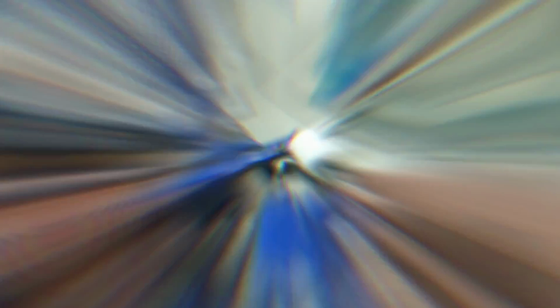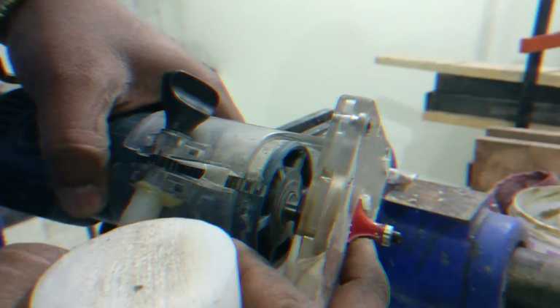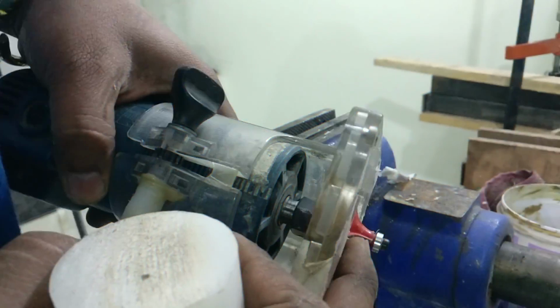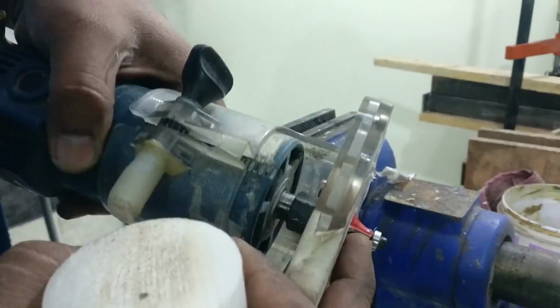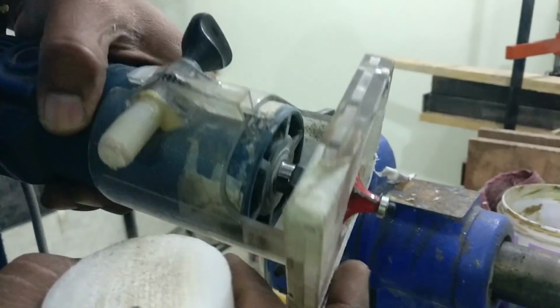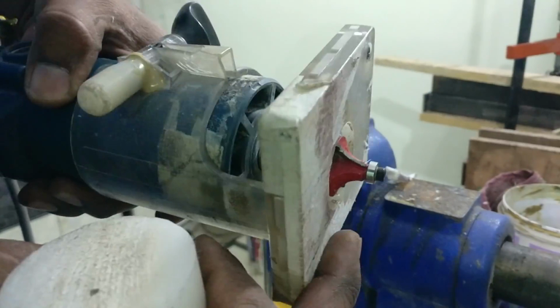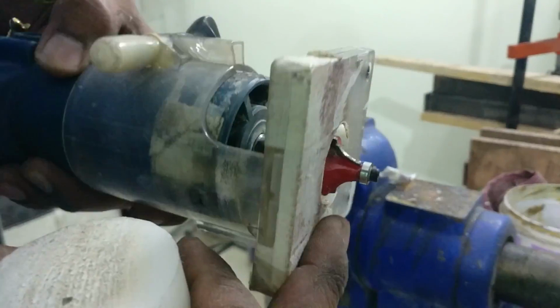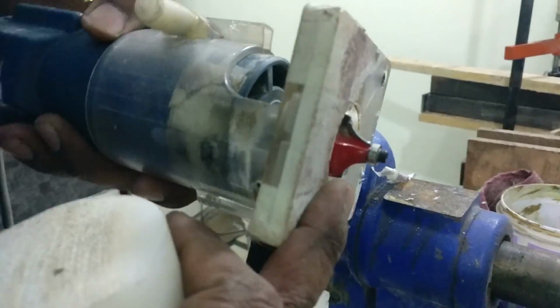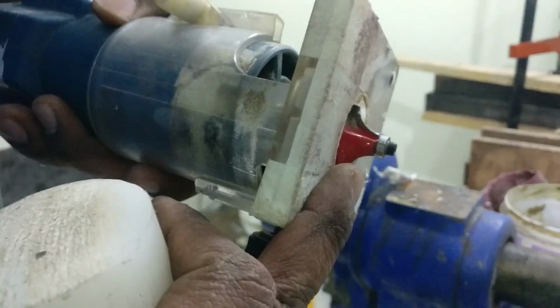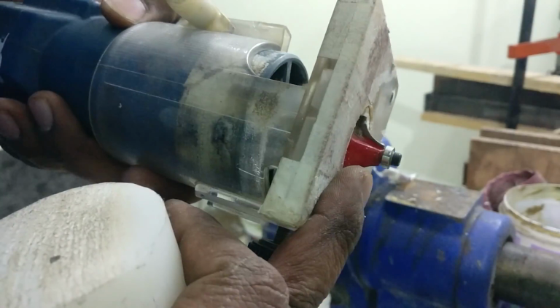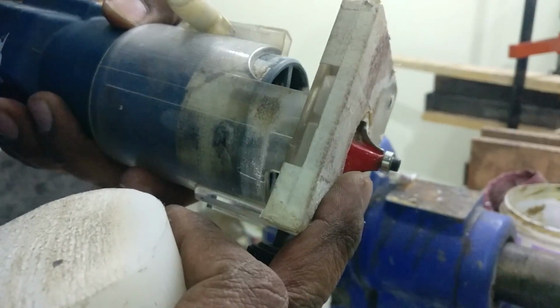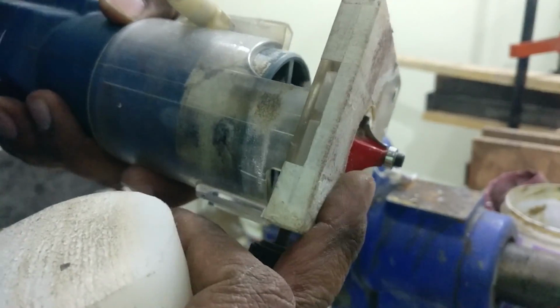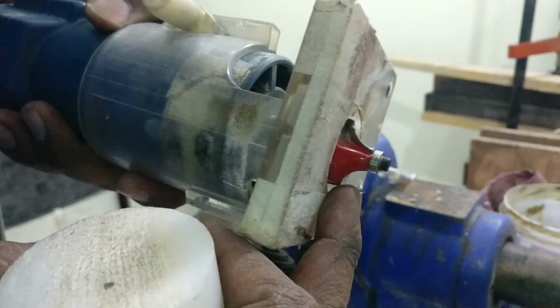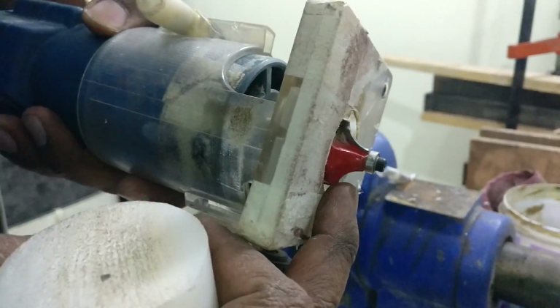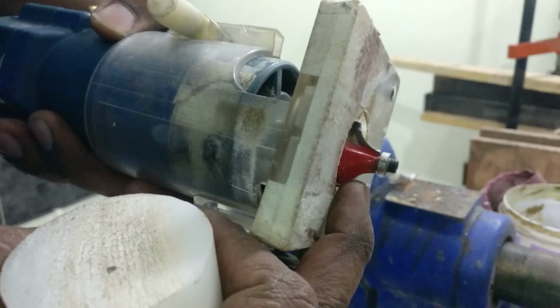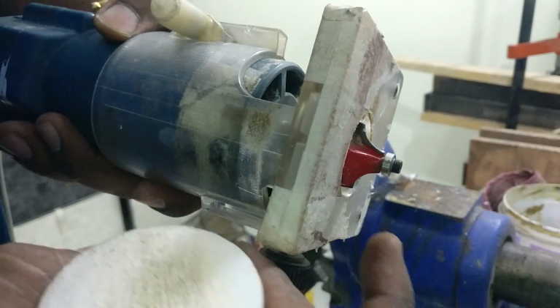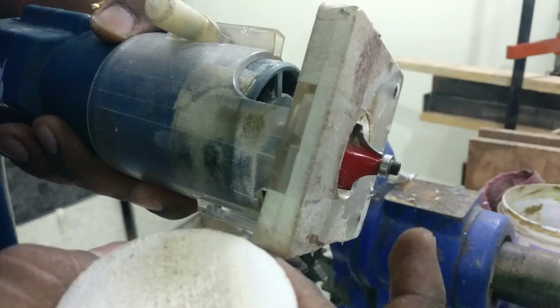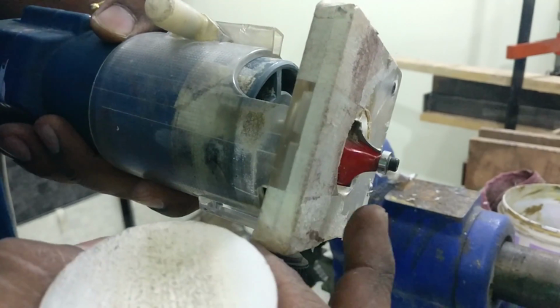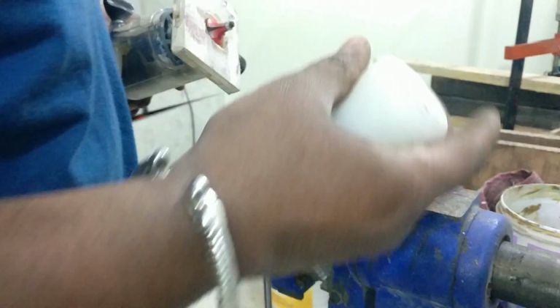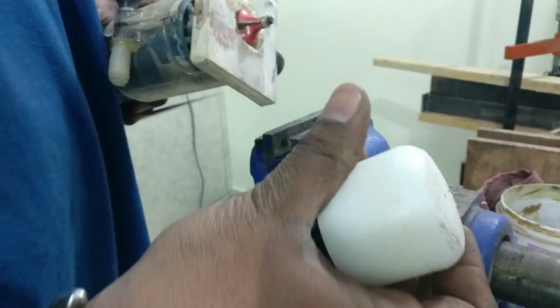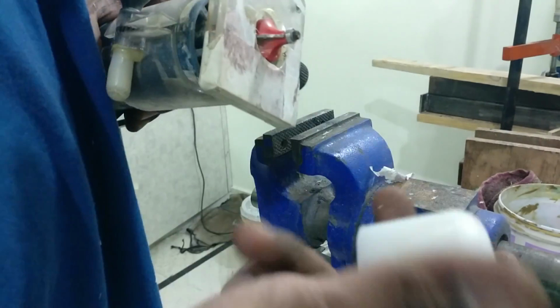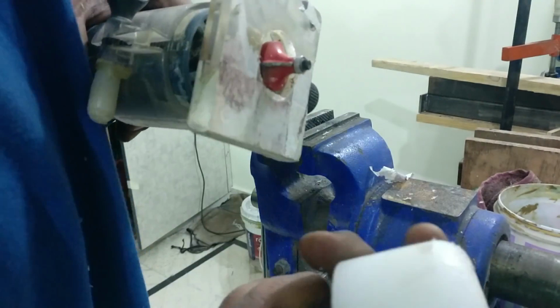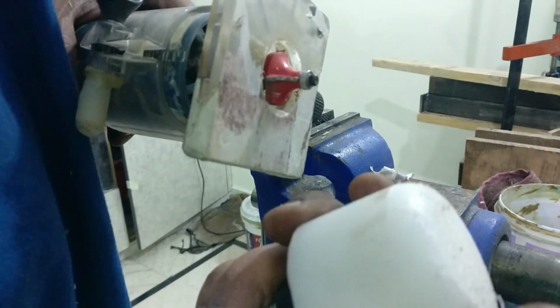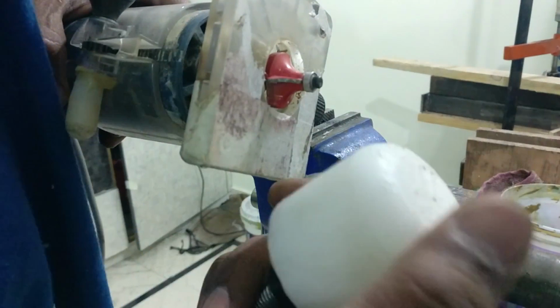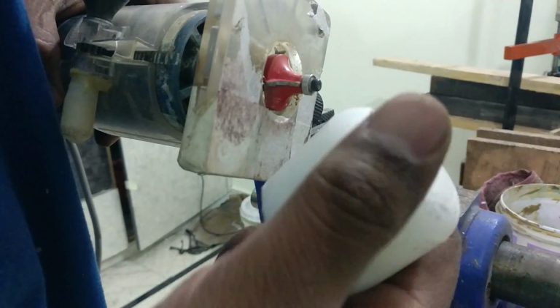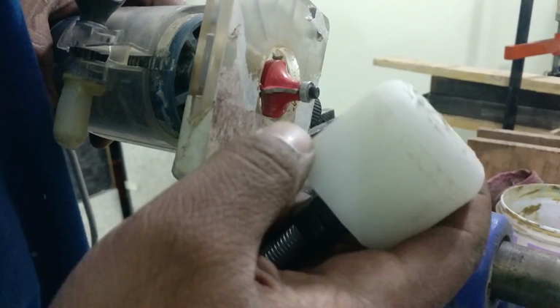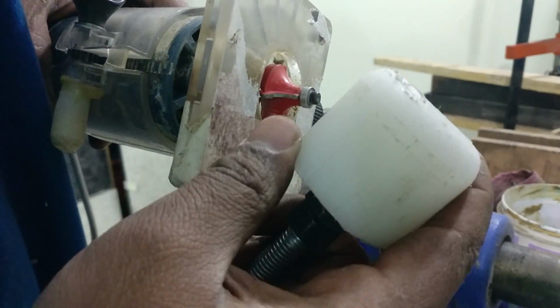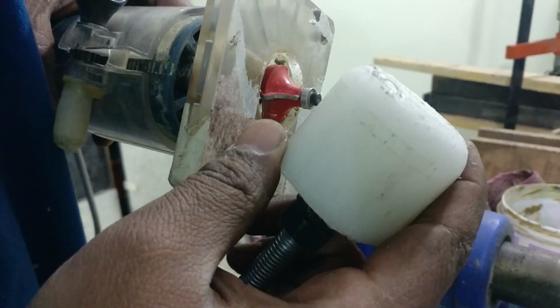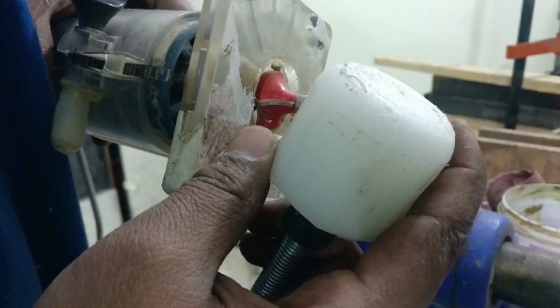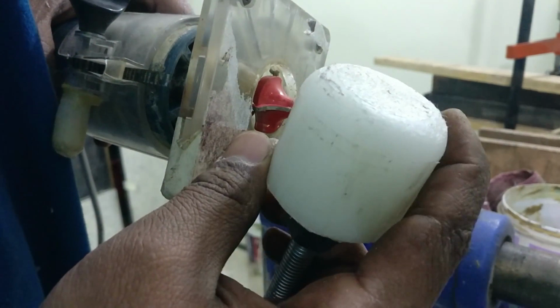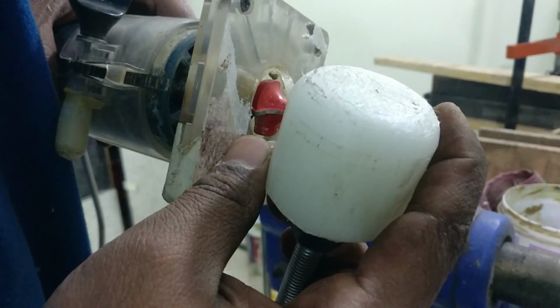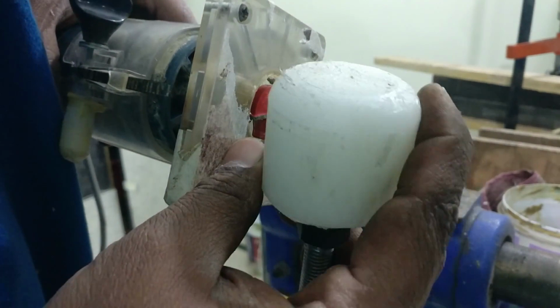With the help of a router and a round-over bit, I slightly round over the edges for aesthetic purposes.